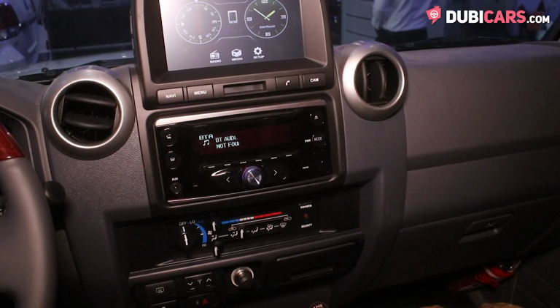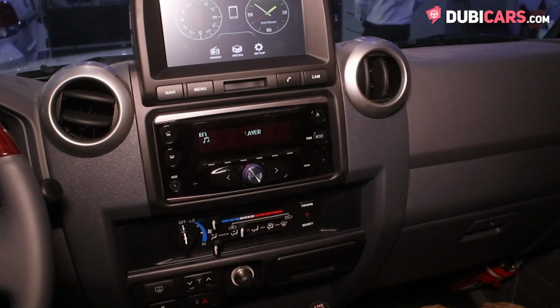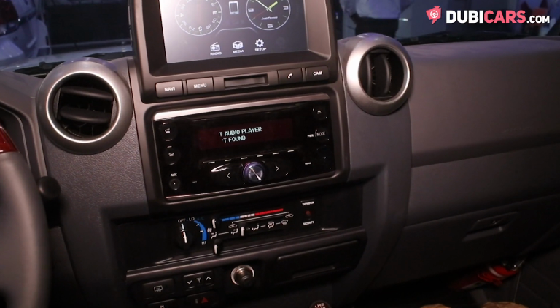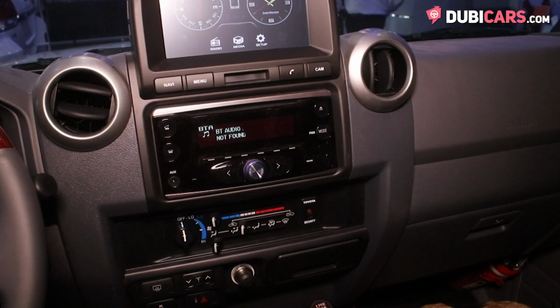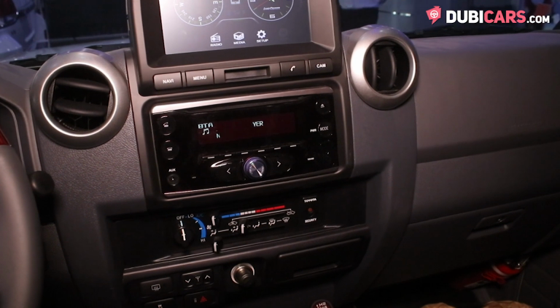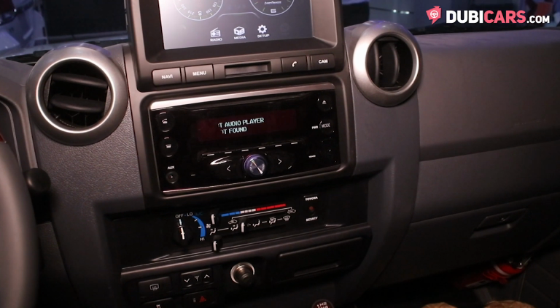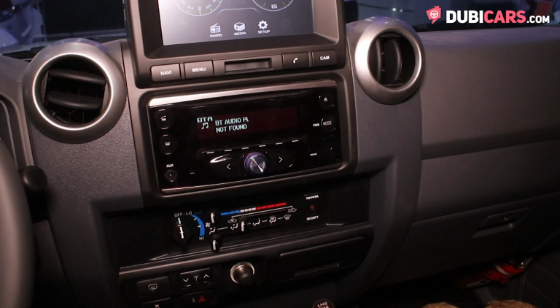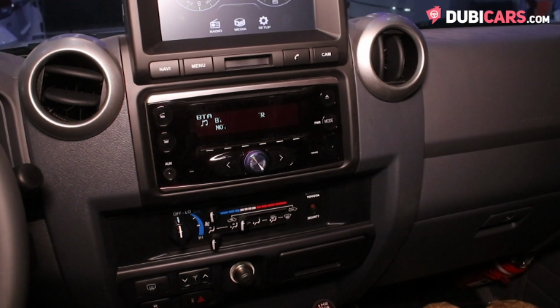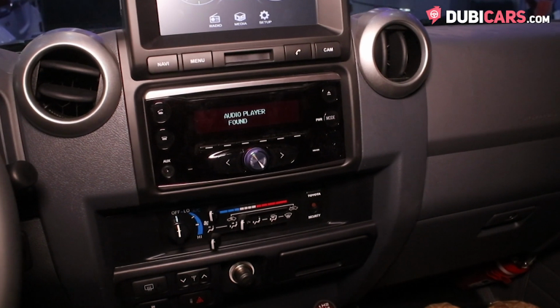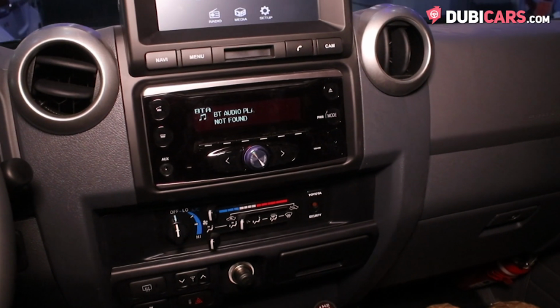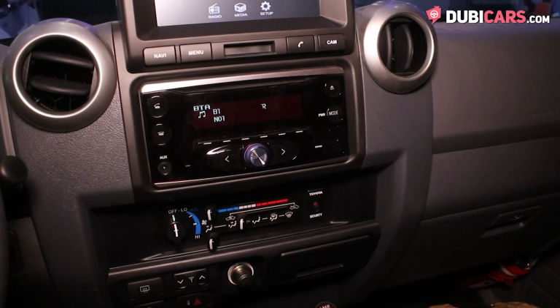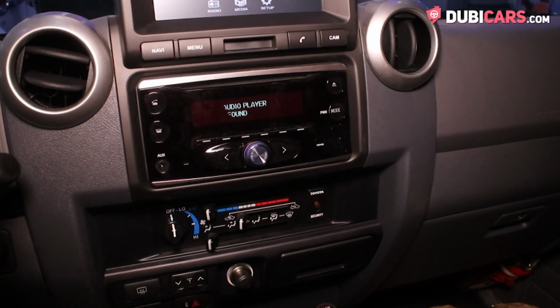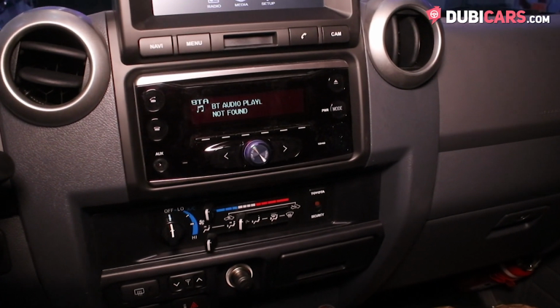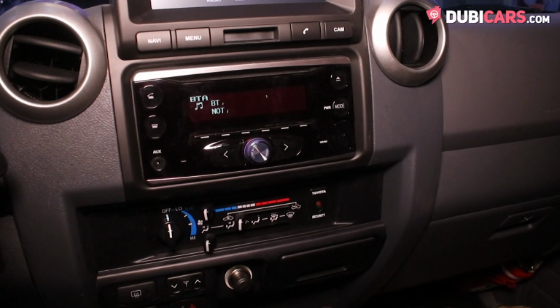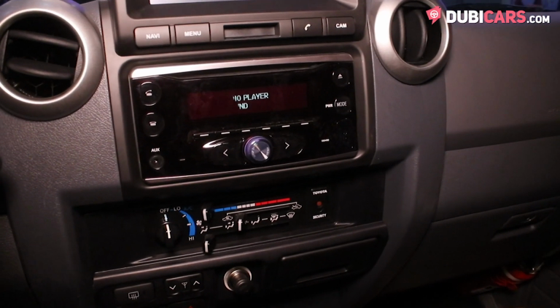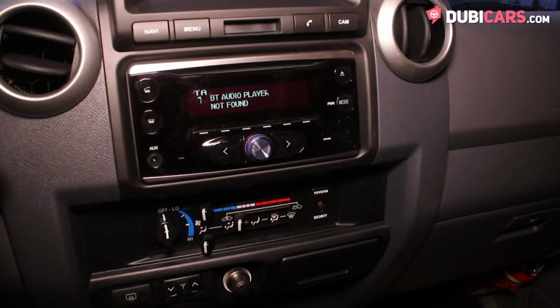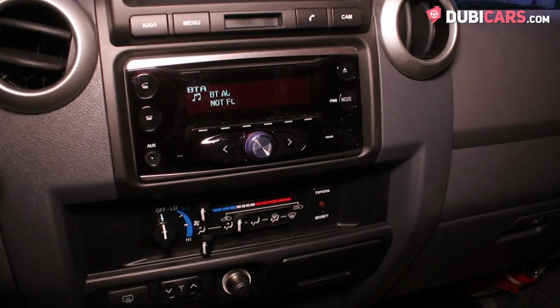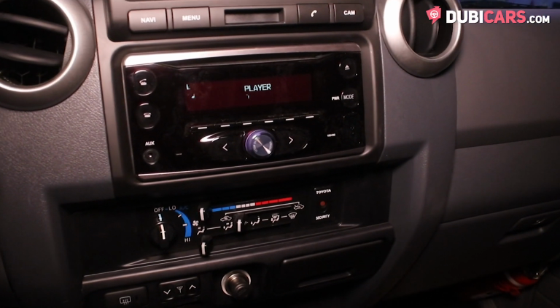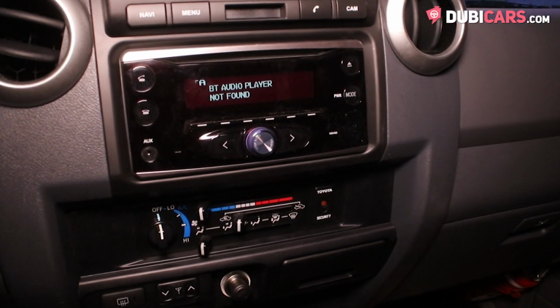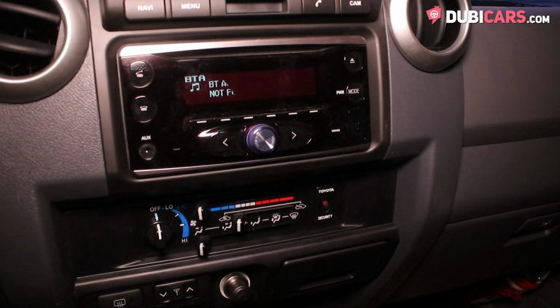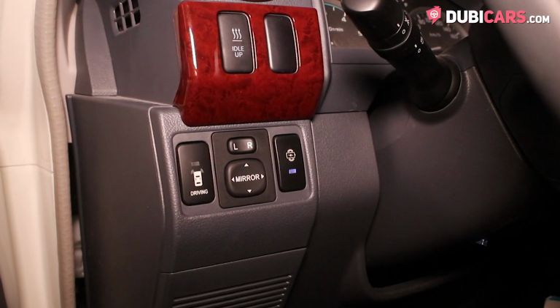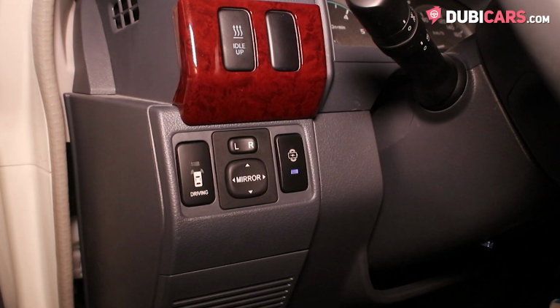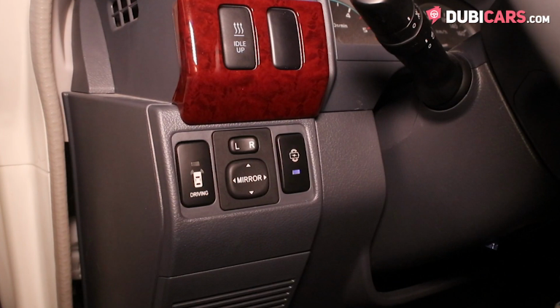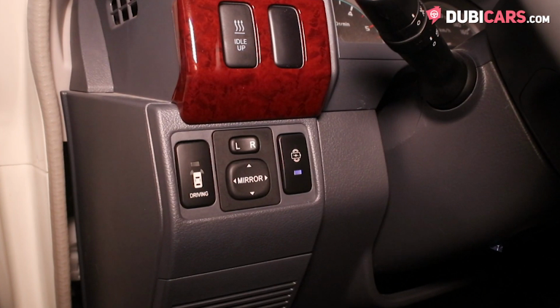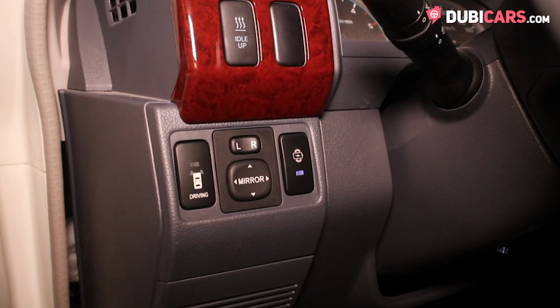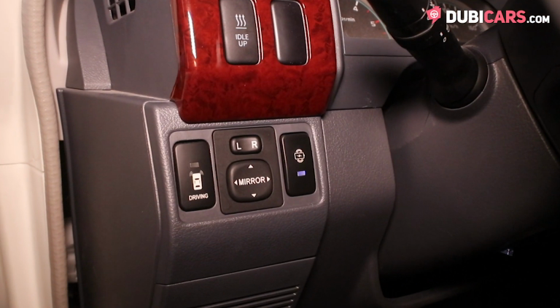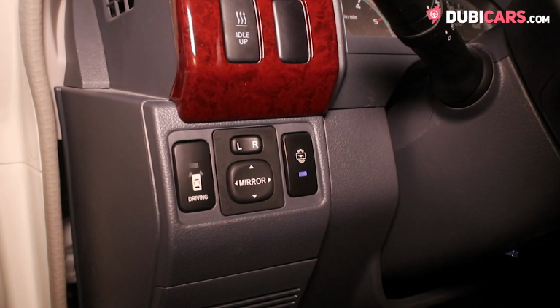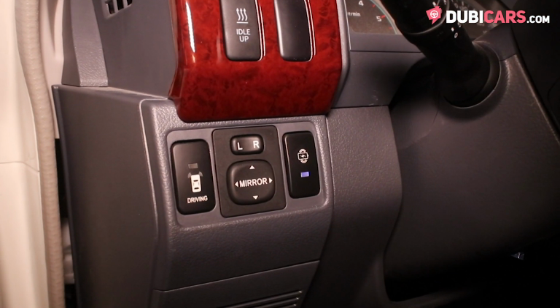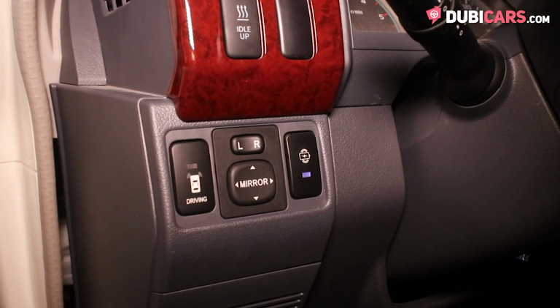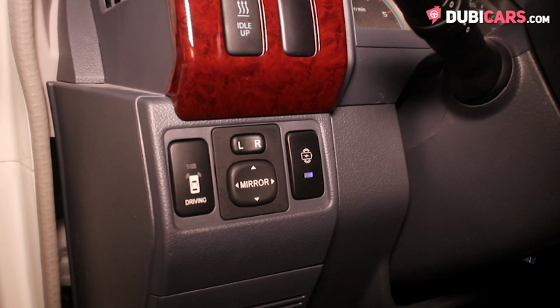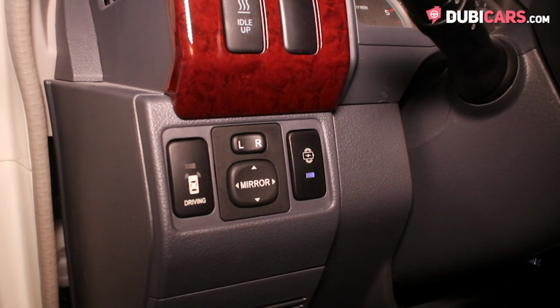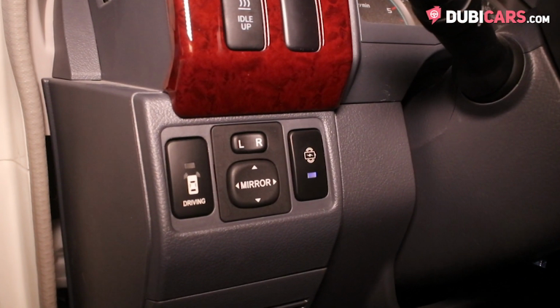Other options include ice-cold AC, media input, automatic windows, and cruise control.